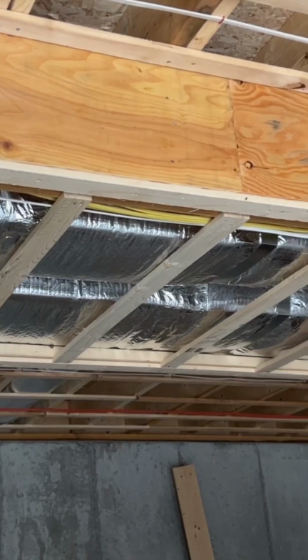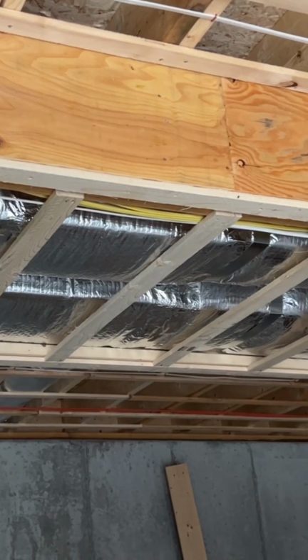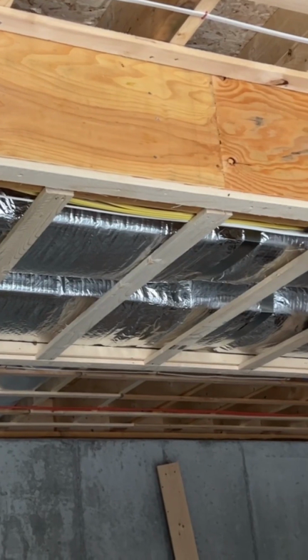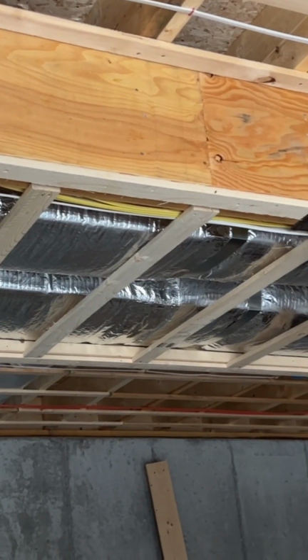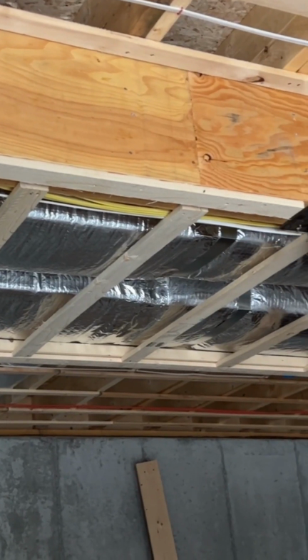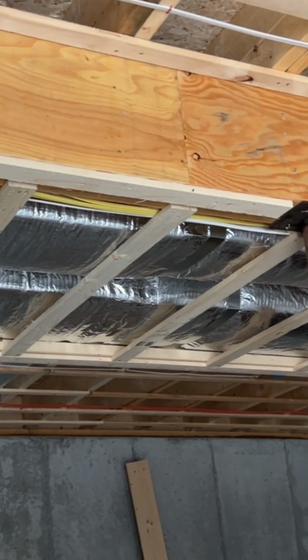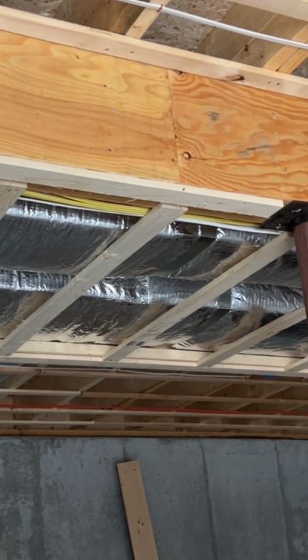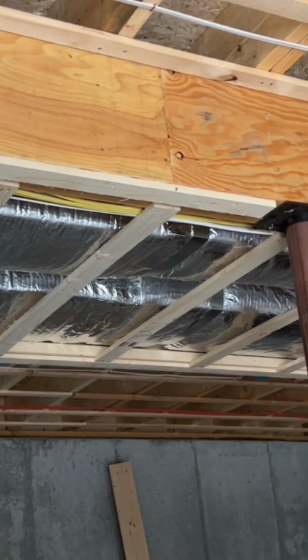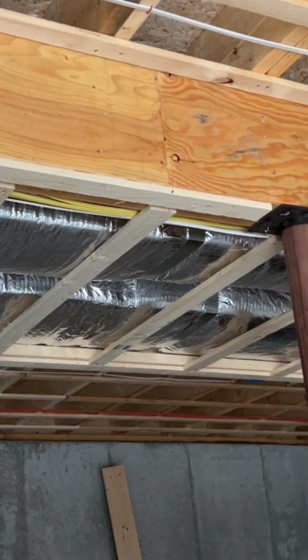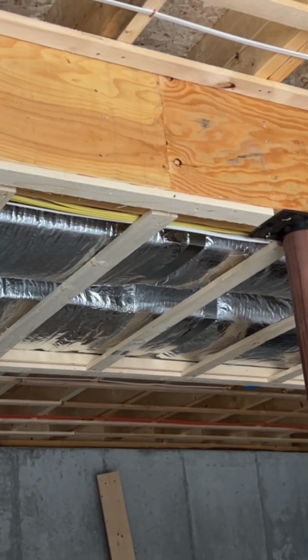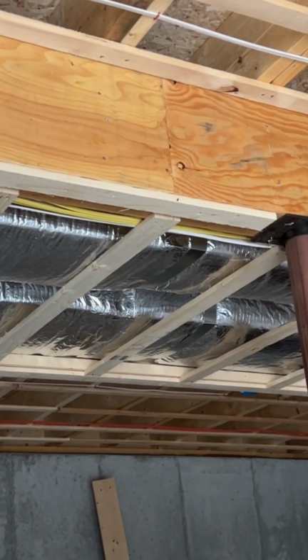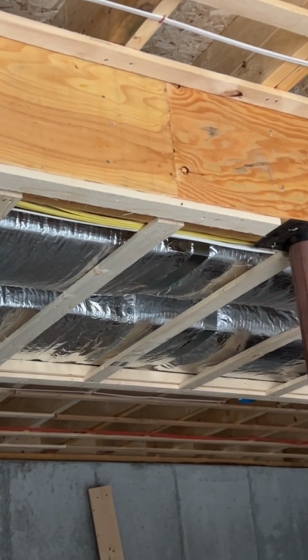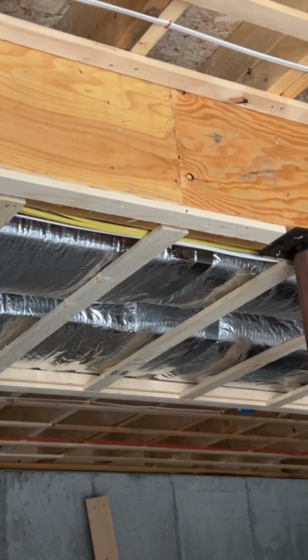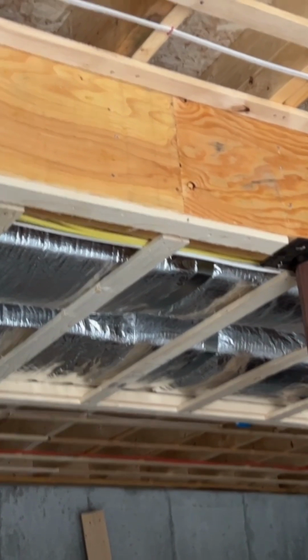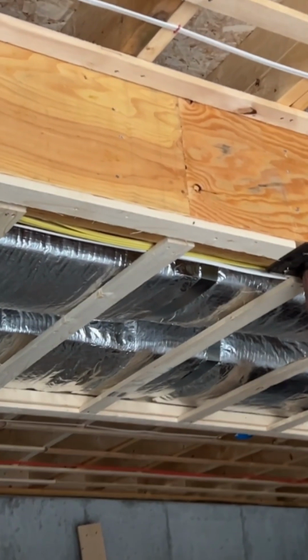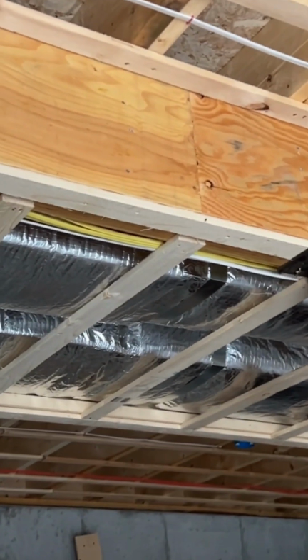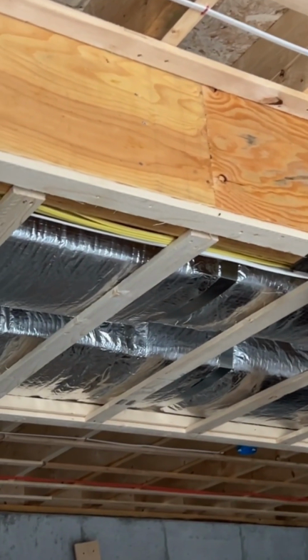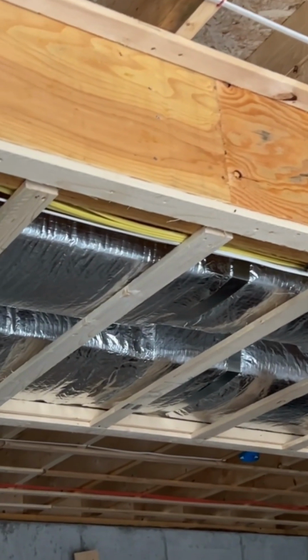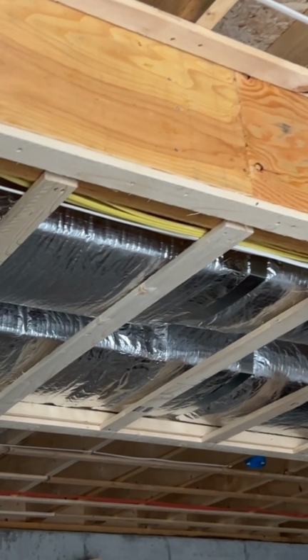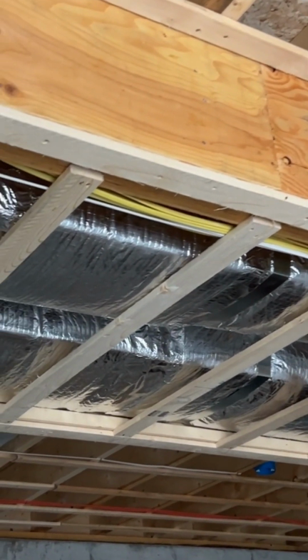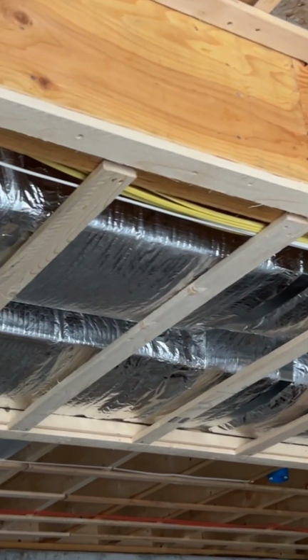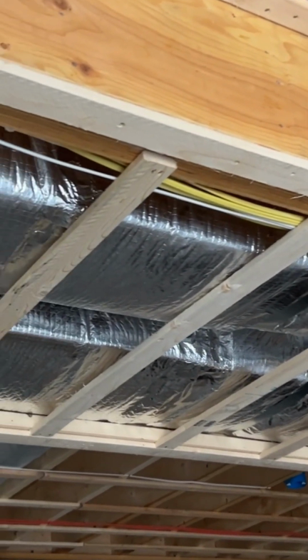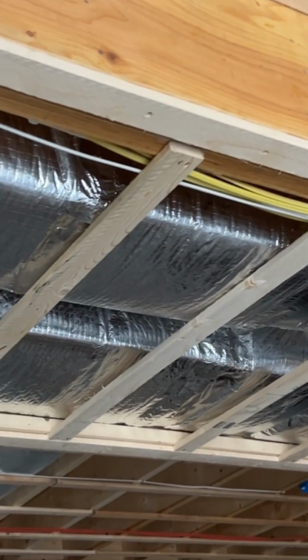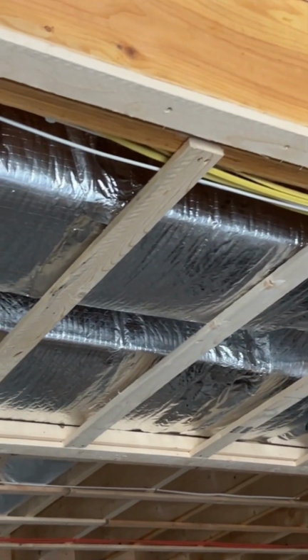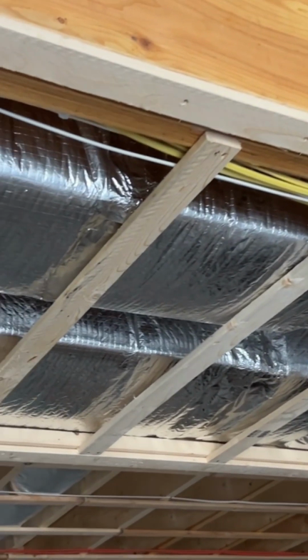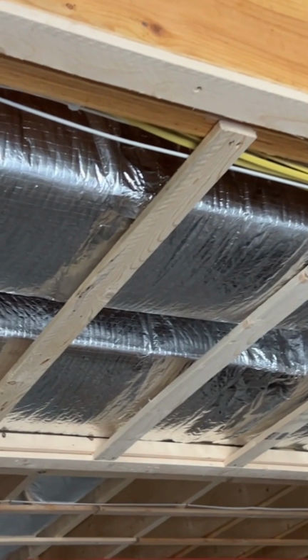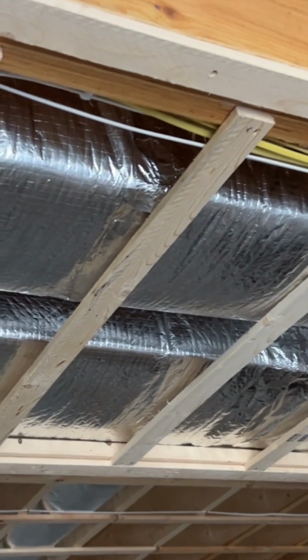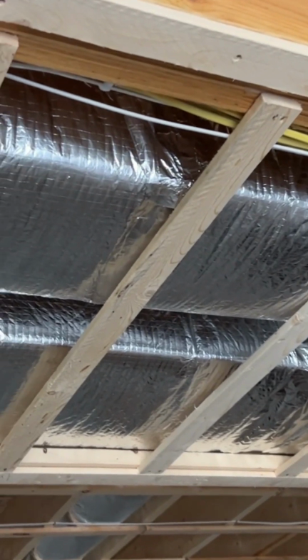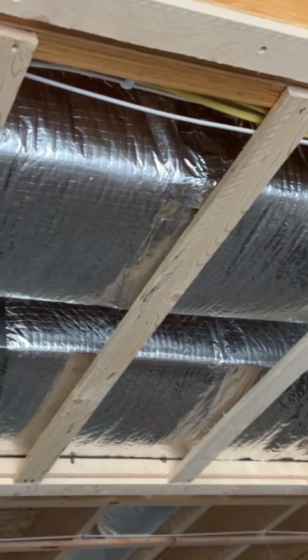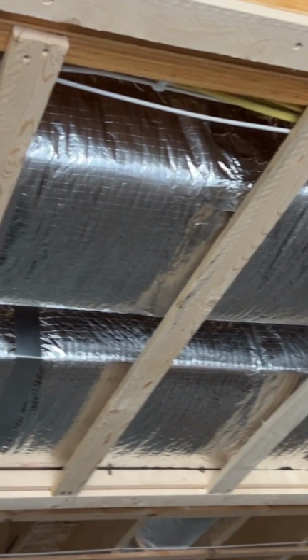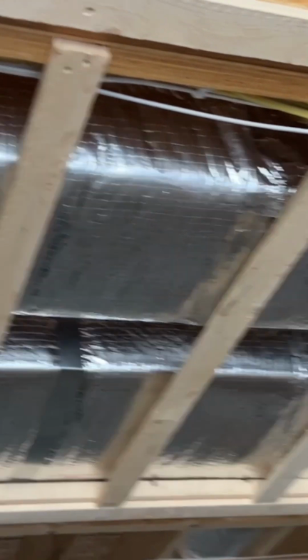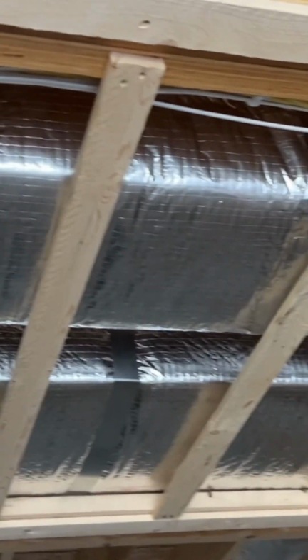We're here to perform a duct leakage test. These duct leakage tests are normally performed when the home is complete.